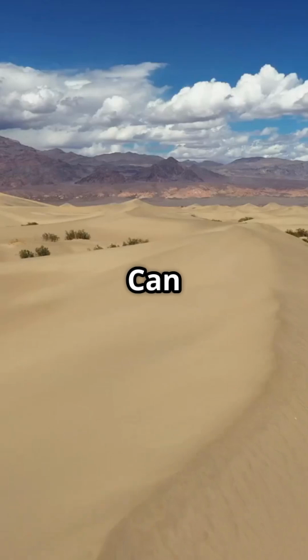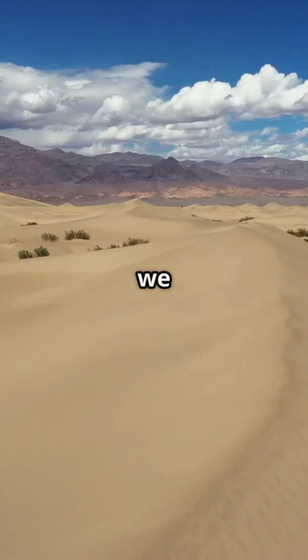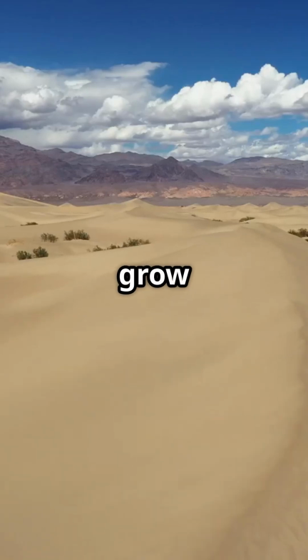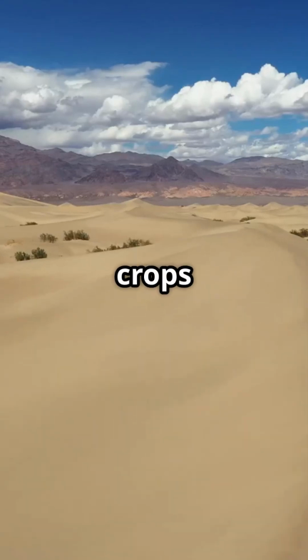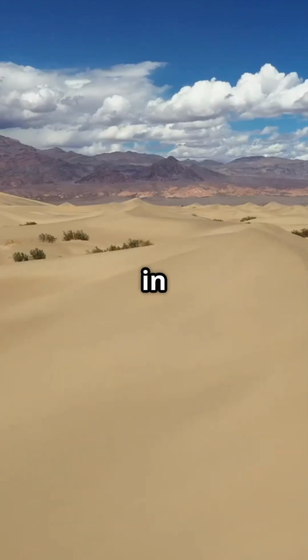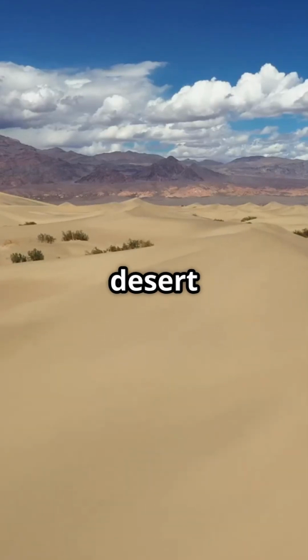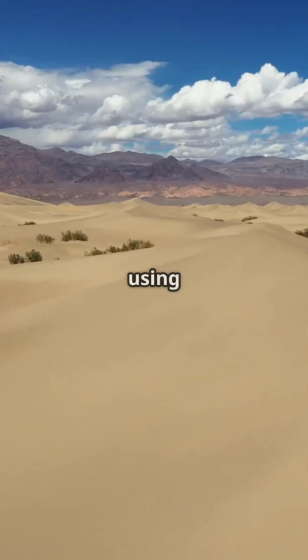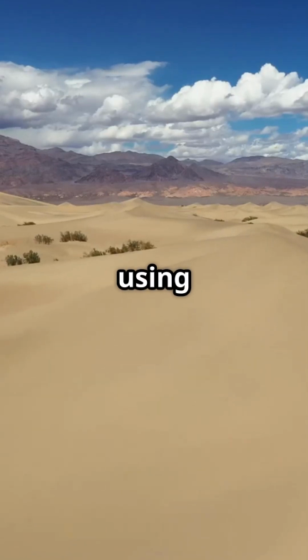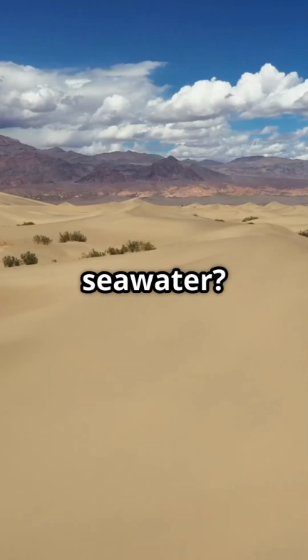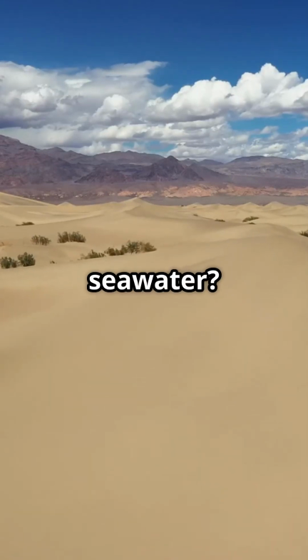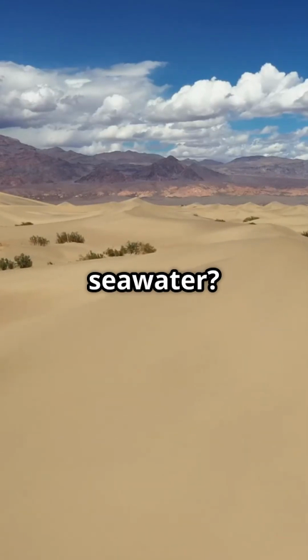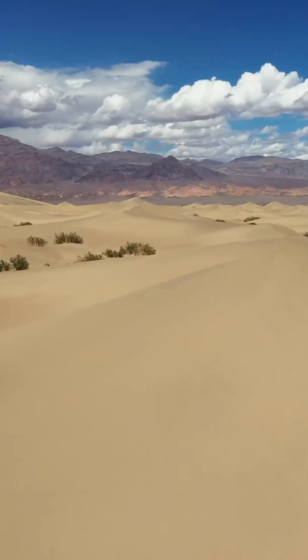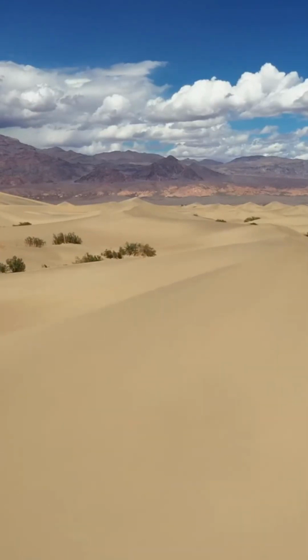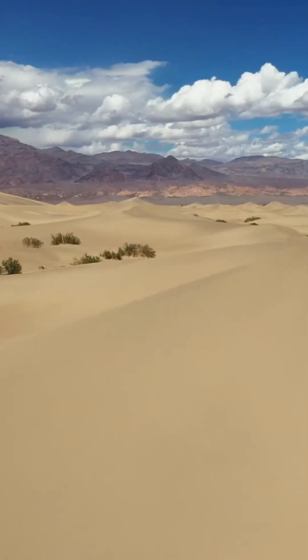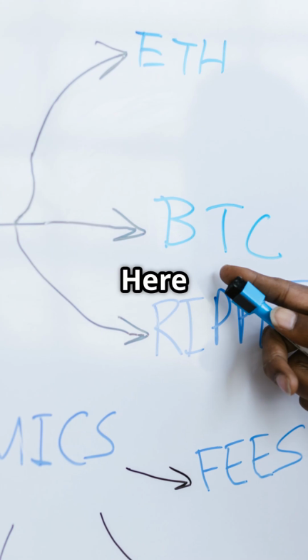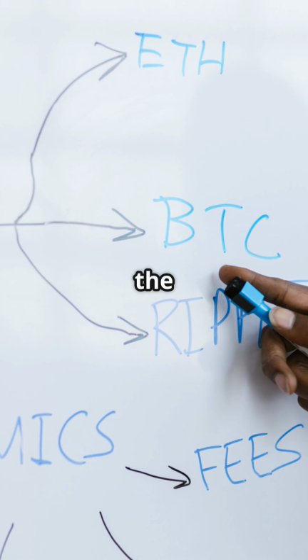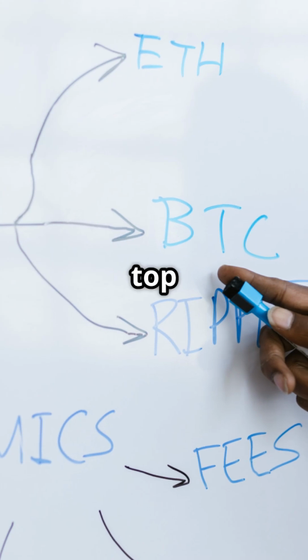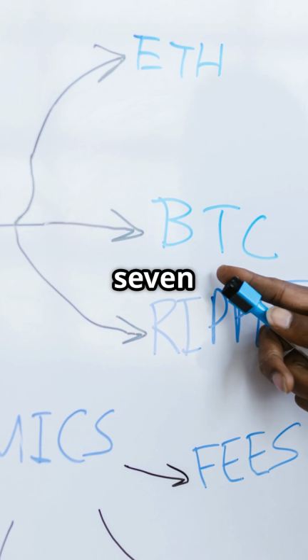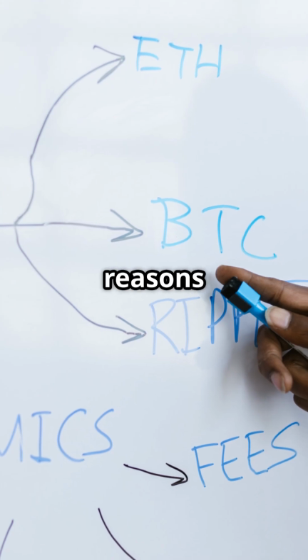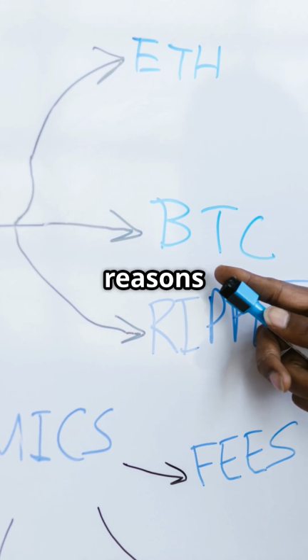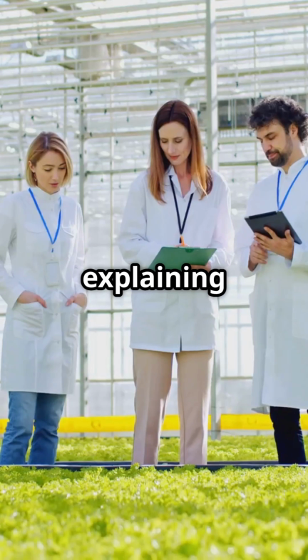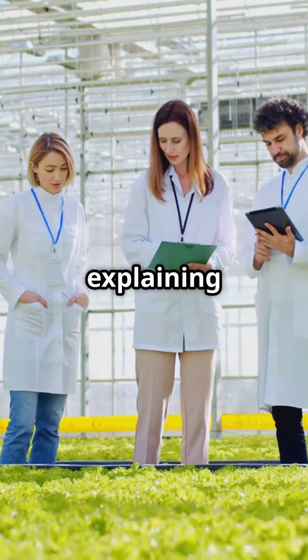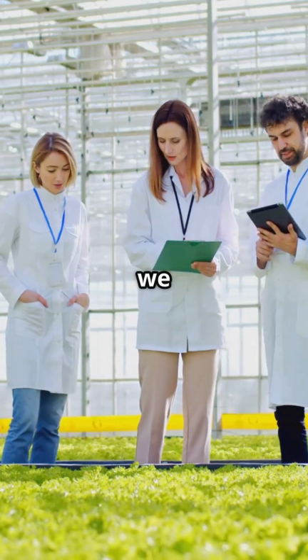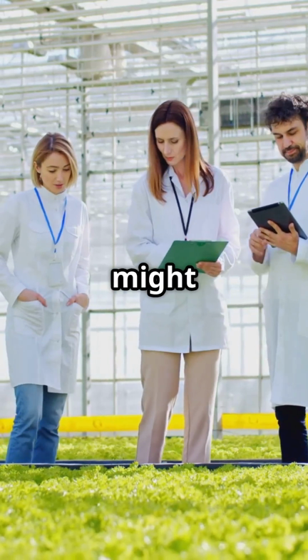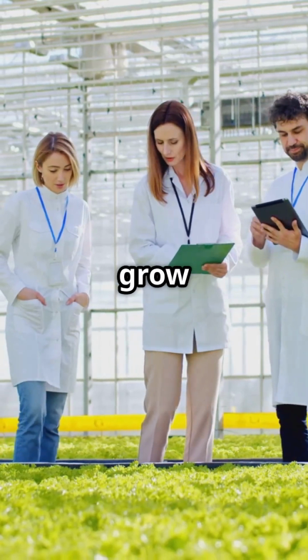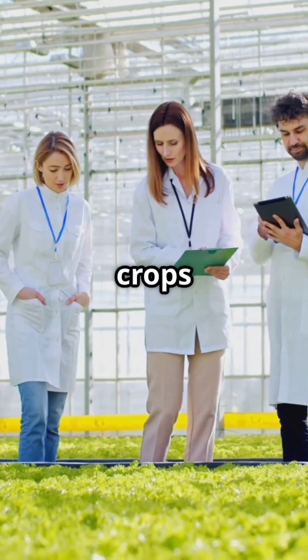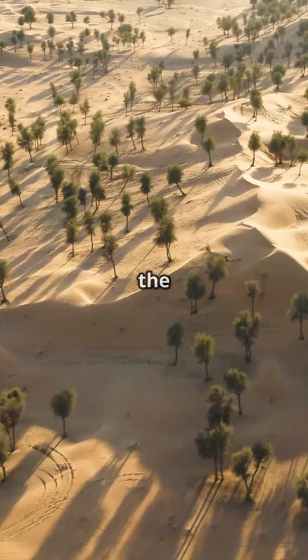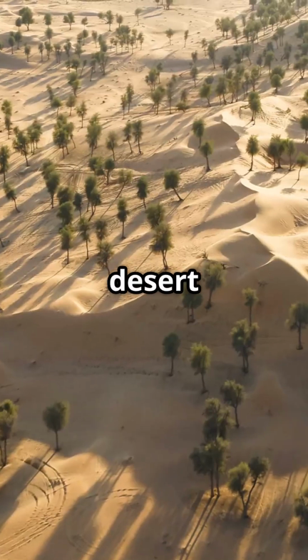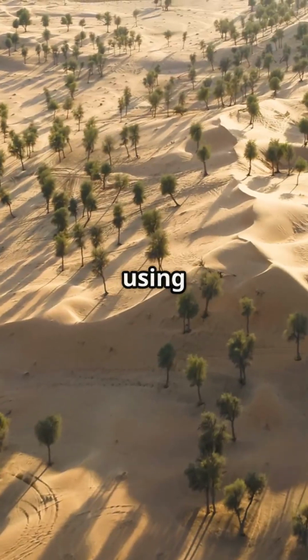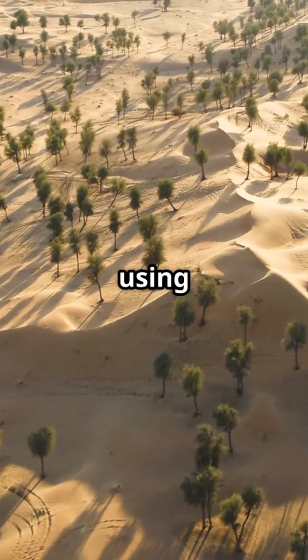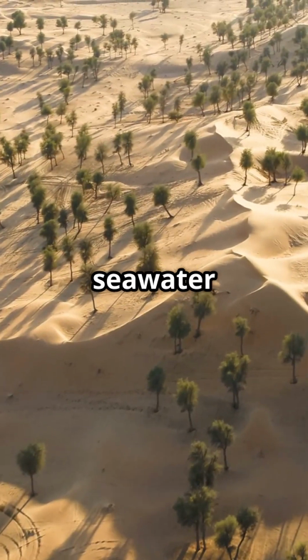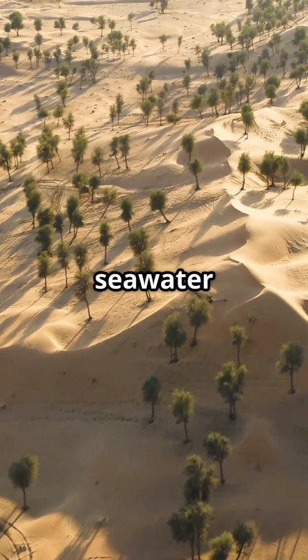Can we grow crops in the desert using seawater? Here are the top seven reasons explaining how we might grow crops in the desert using seawater.